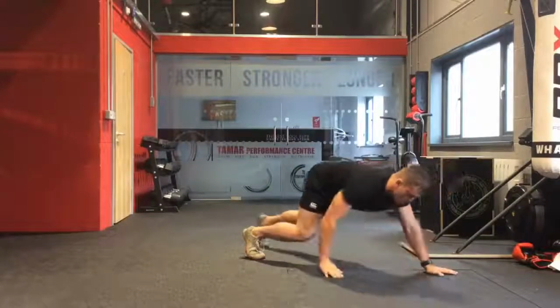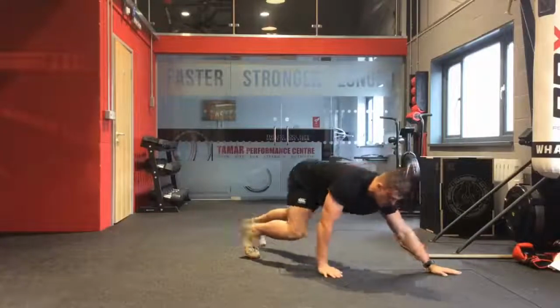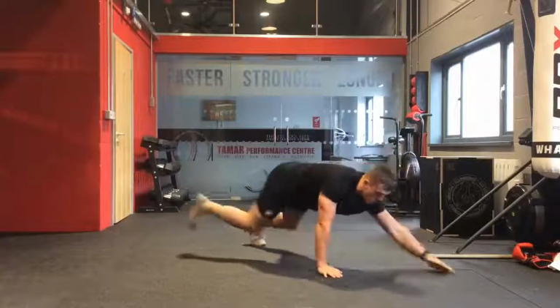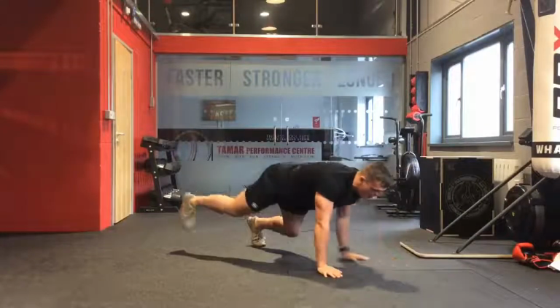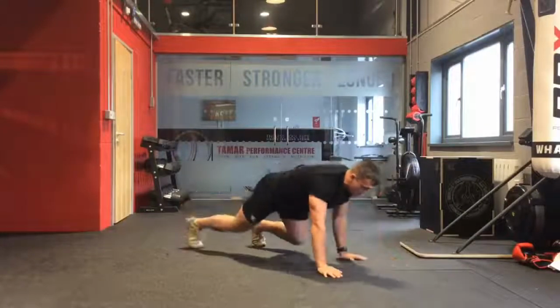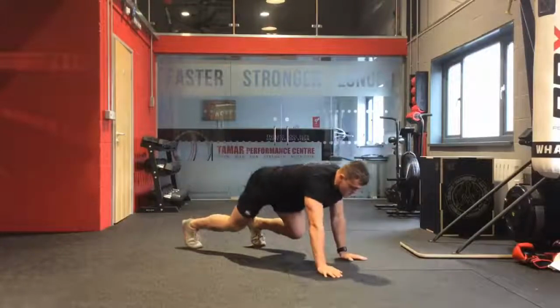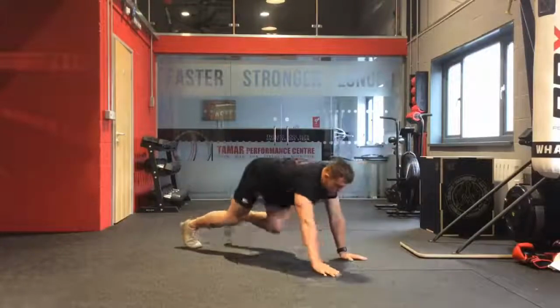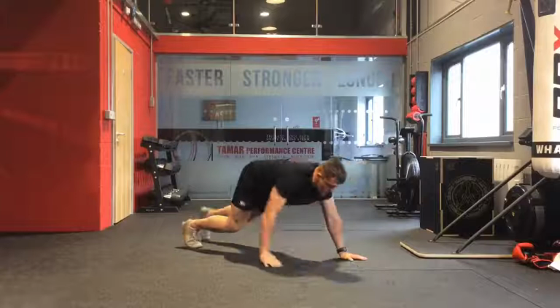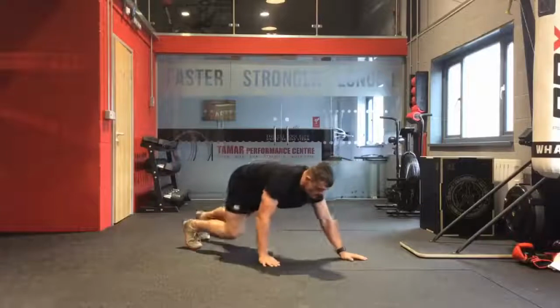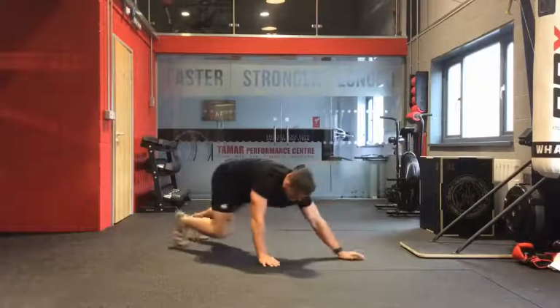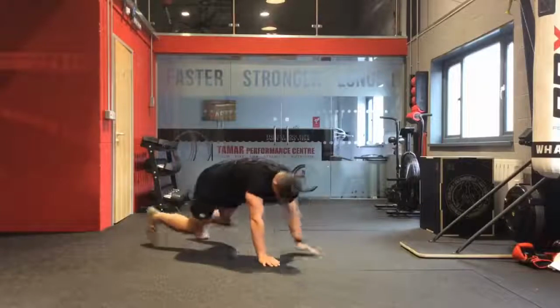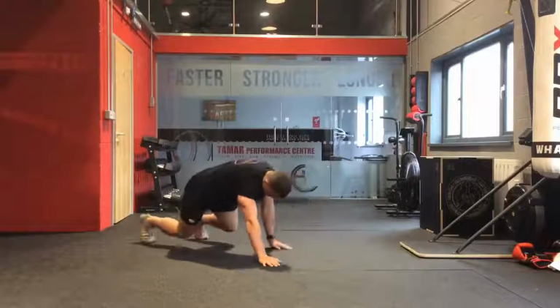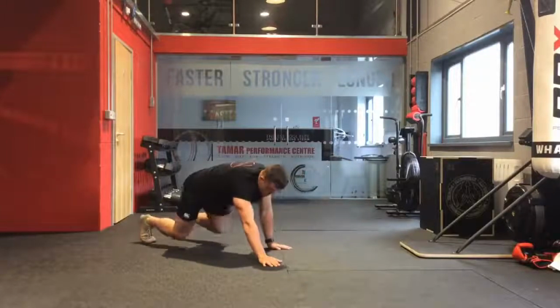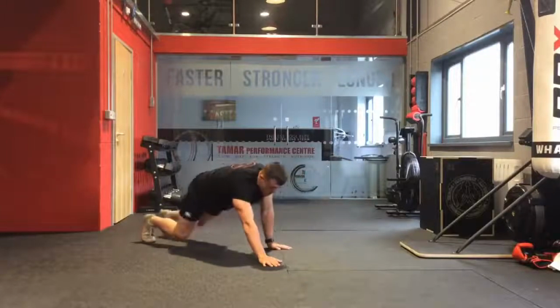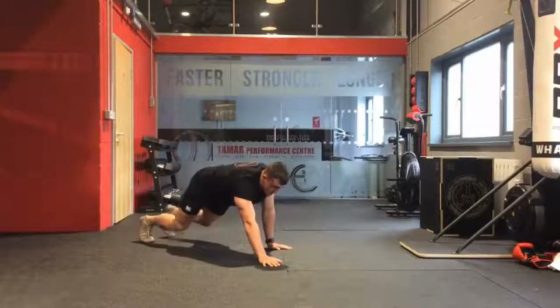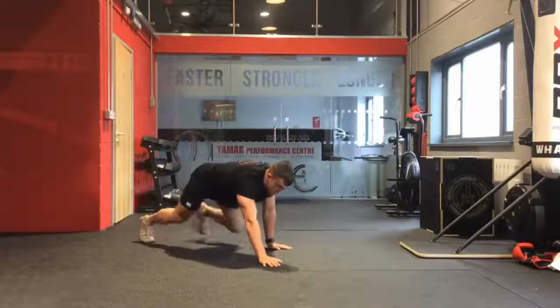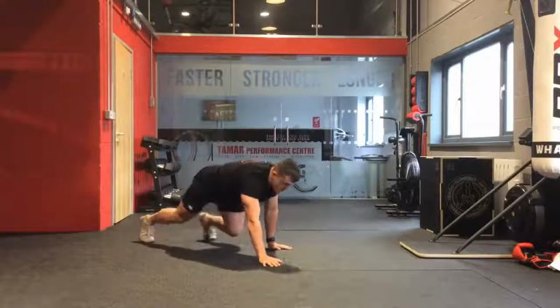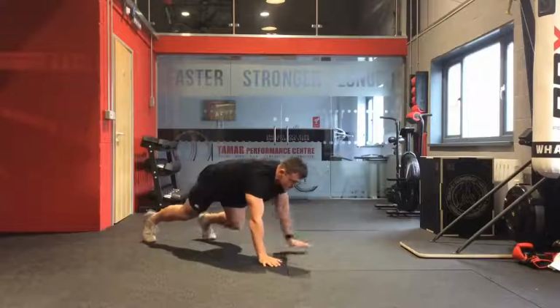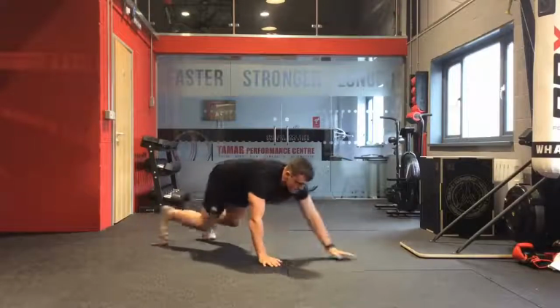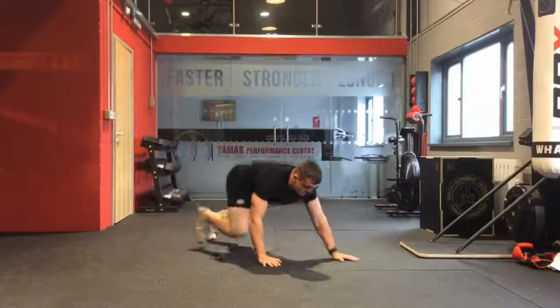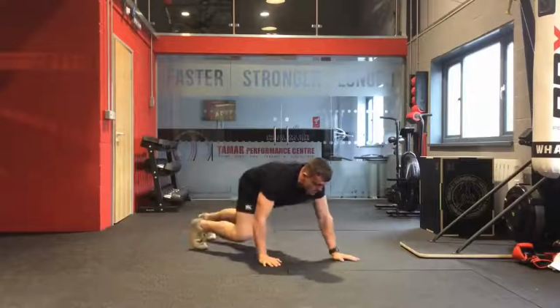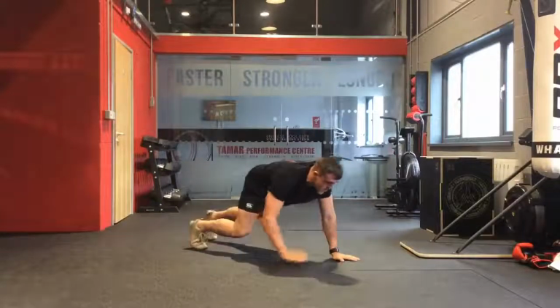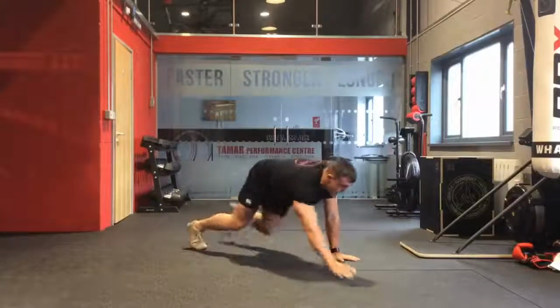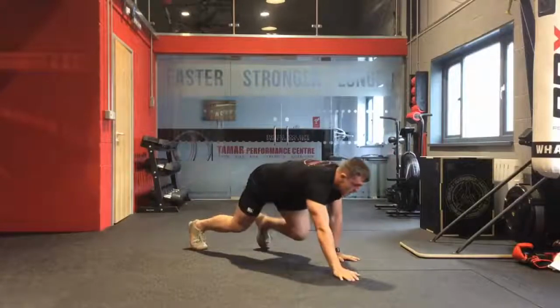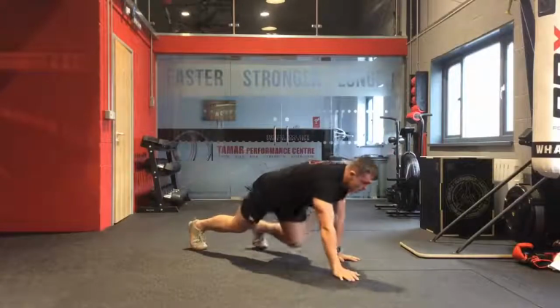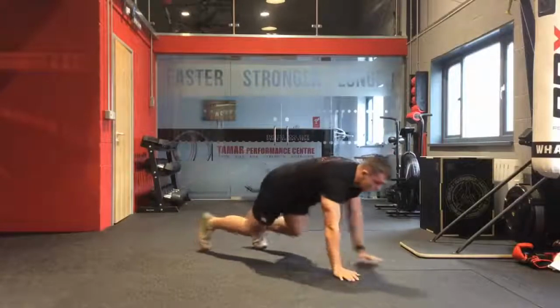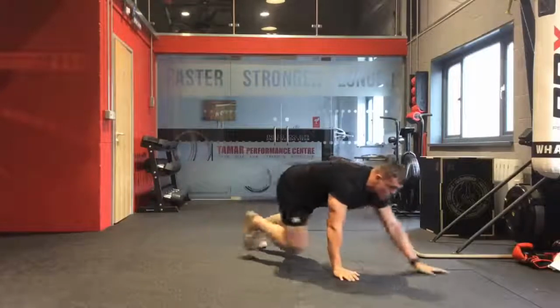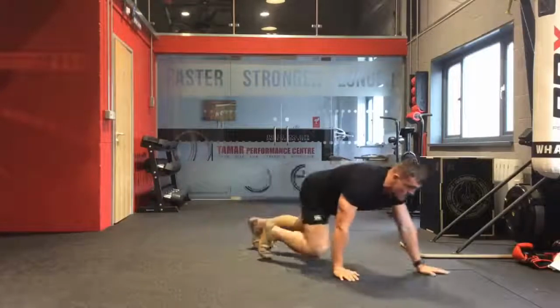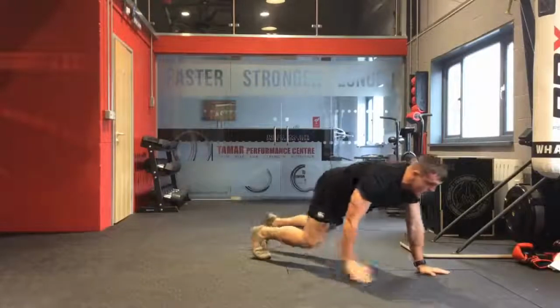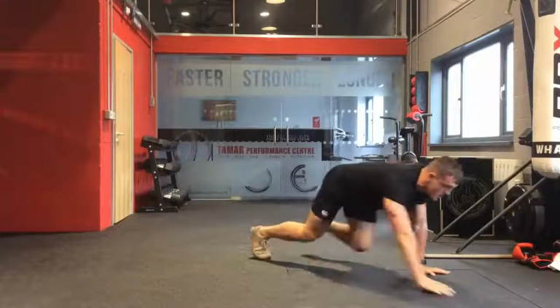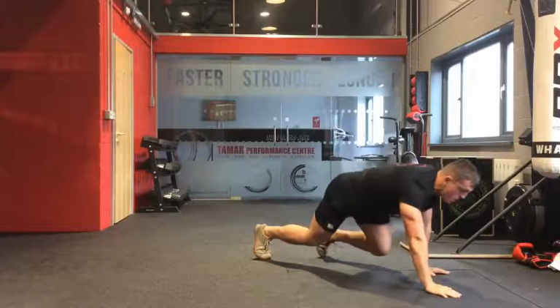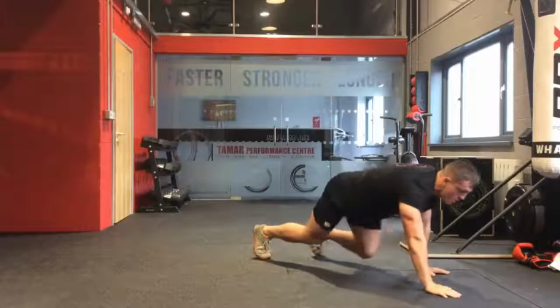You can also go backwards on this one. Notice how I'm trying to keep my knees nice and close to the ground still, and keep that core nice and tight as well.